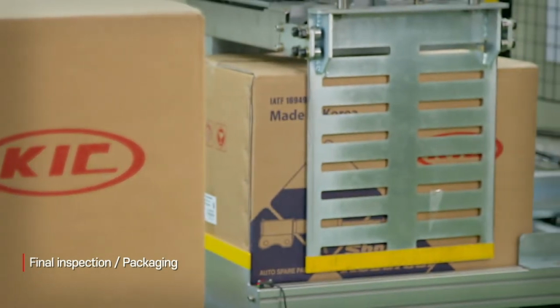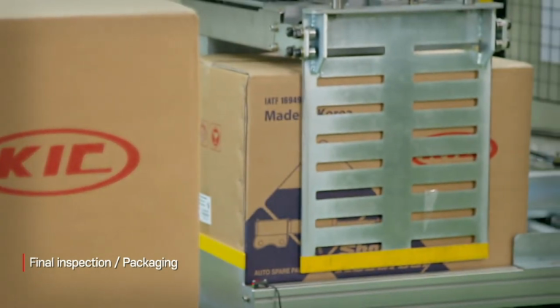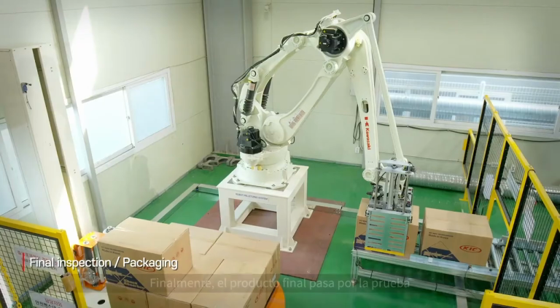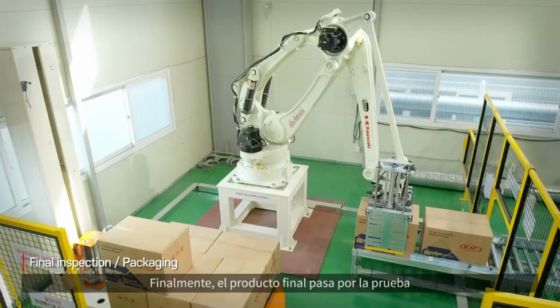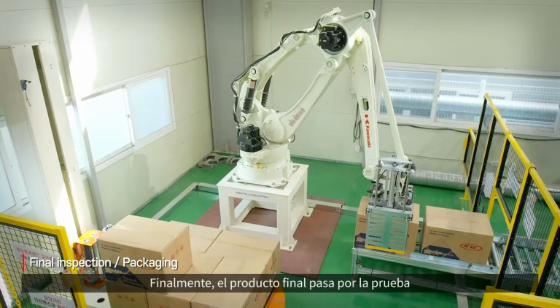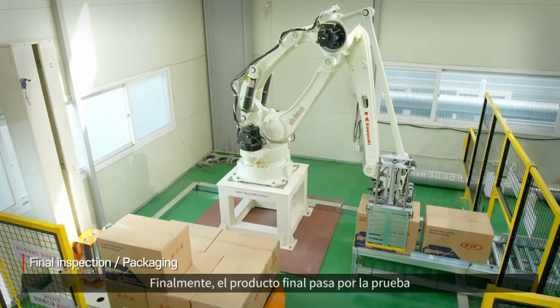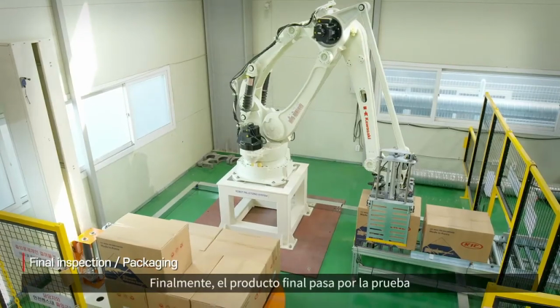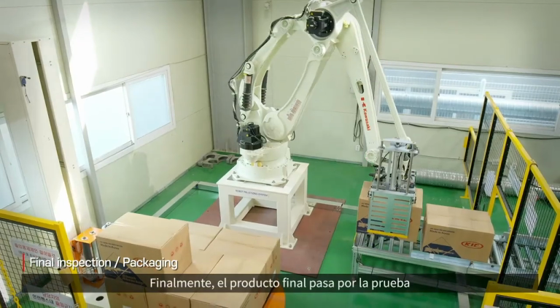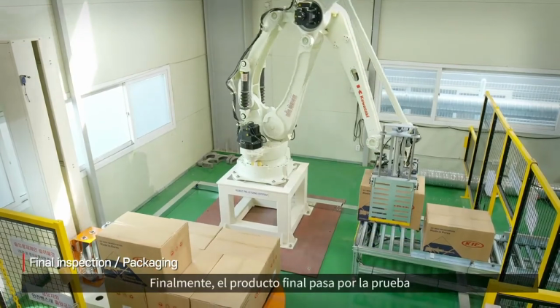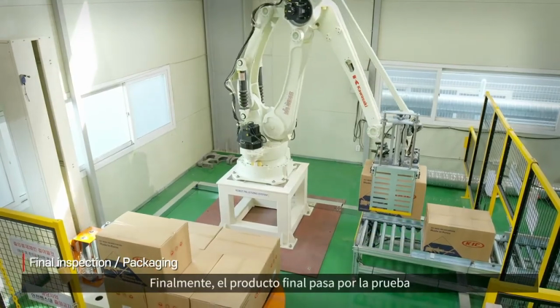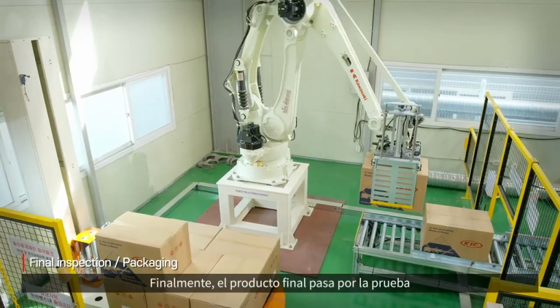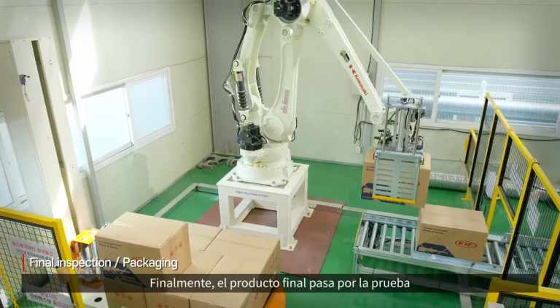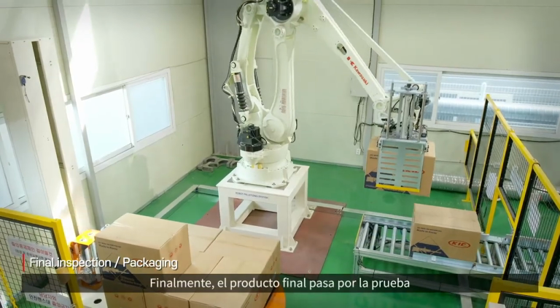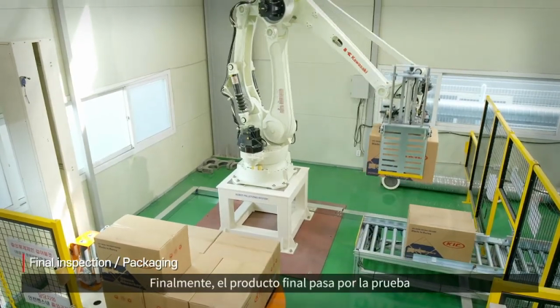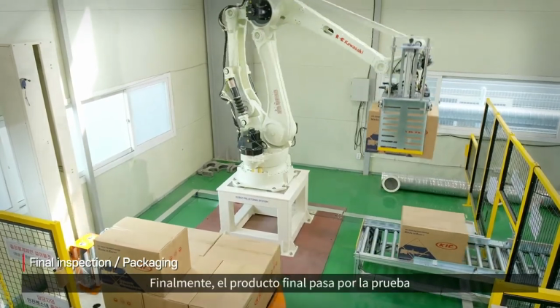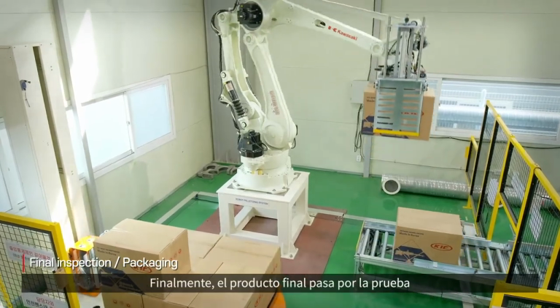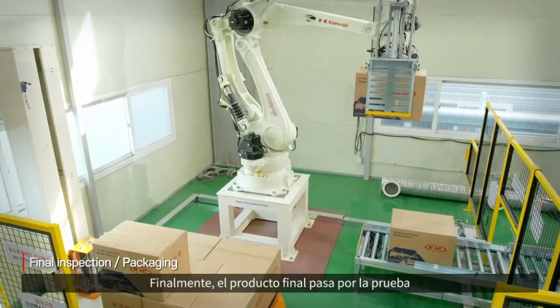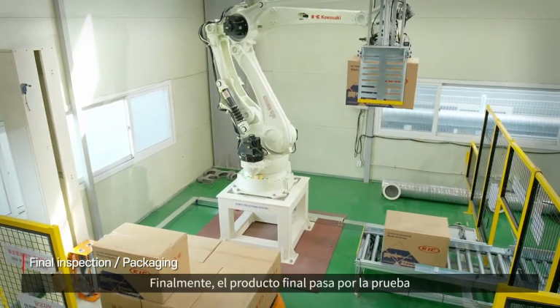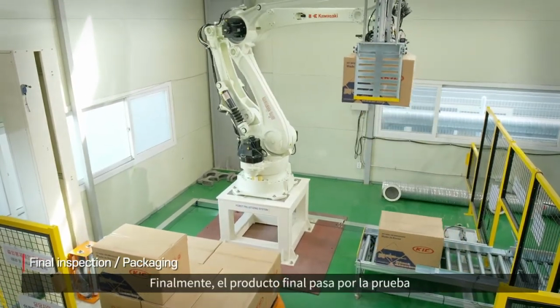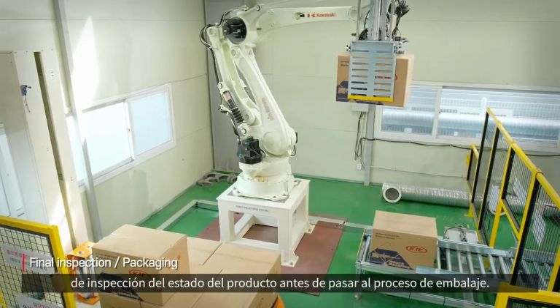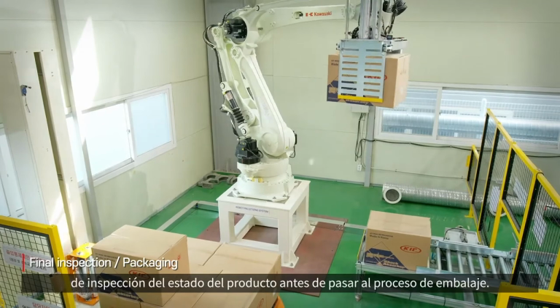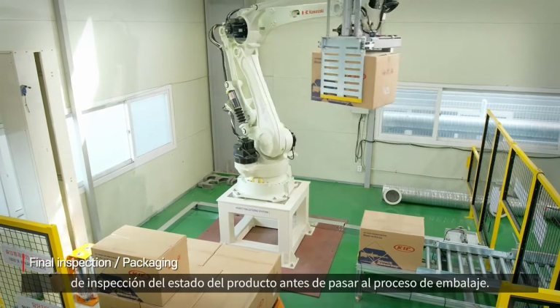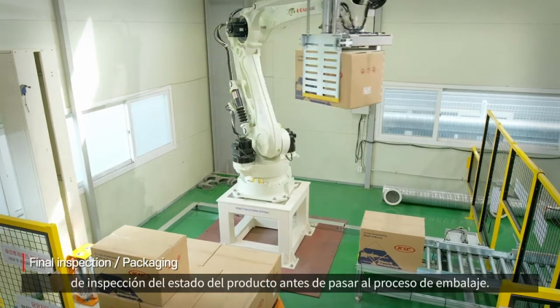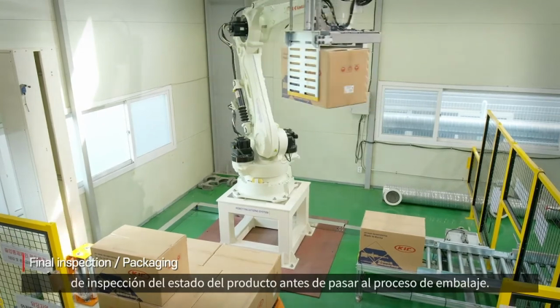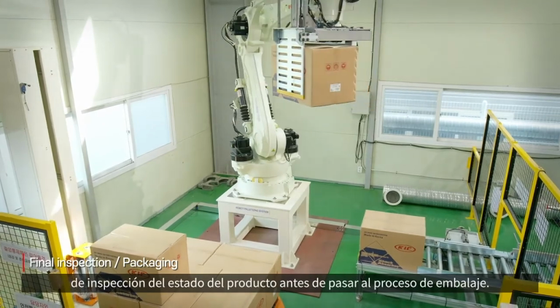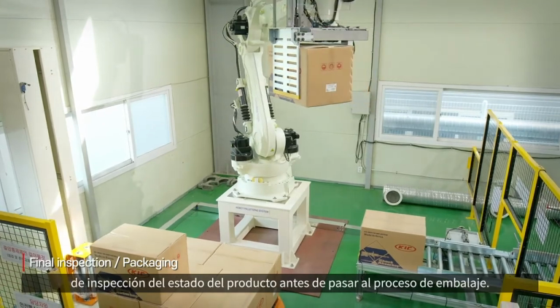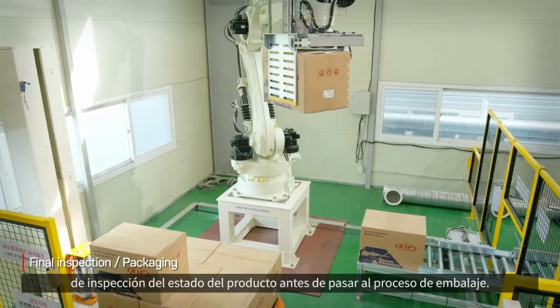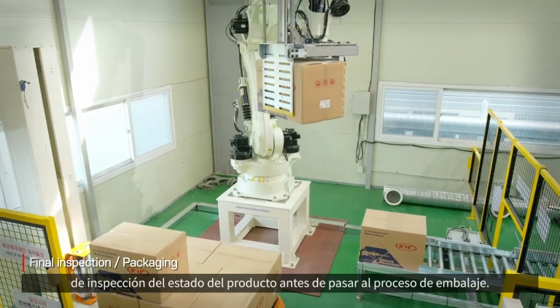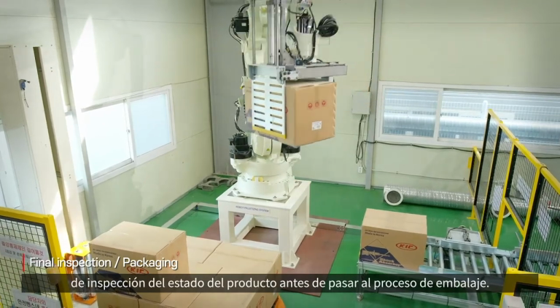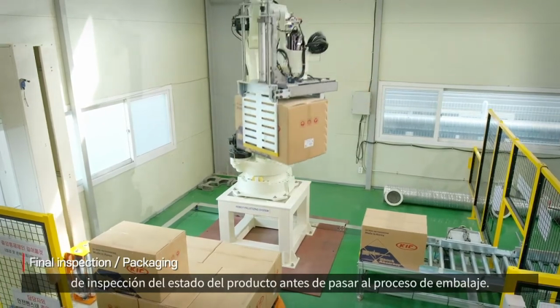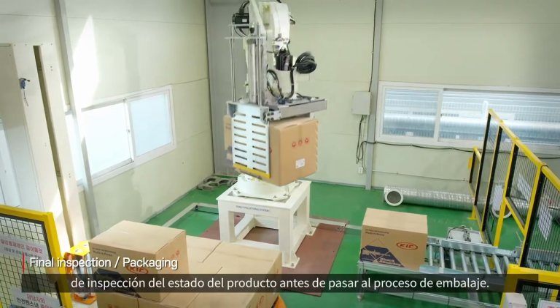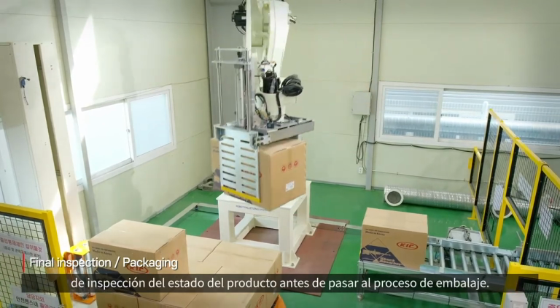Finally, the final product goes through the product condition inspection test and packaging process.